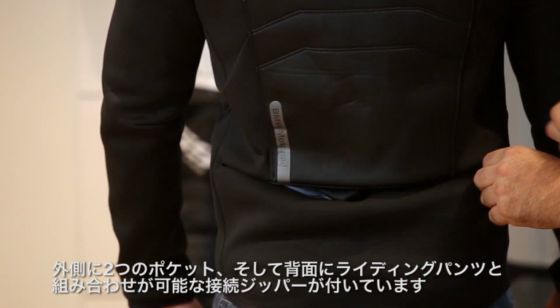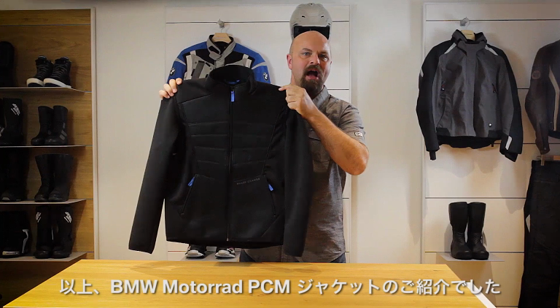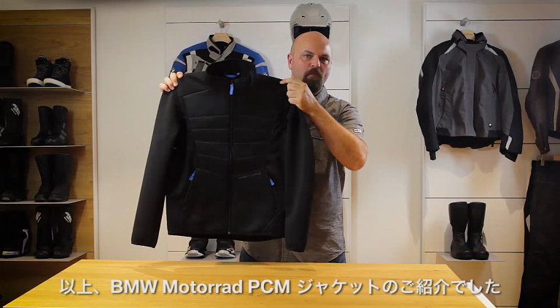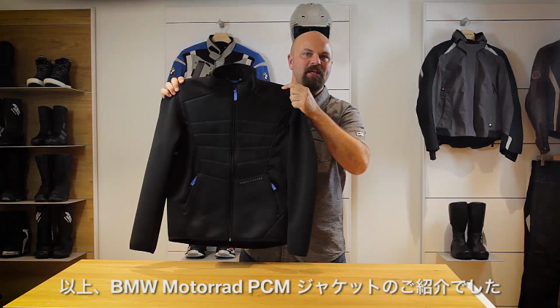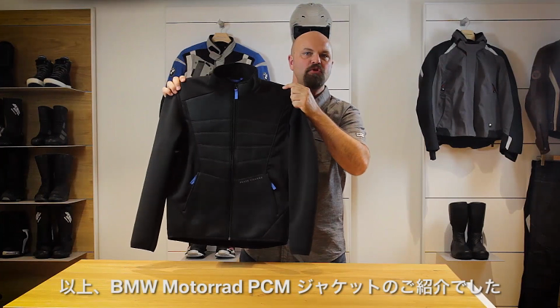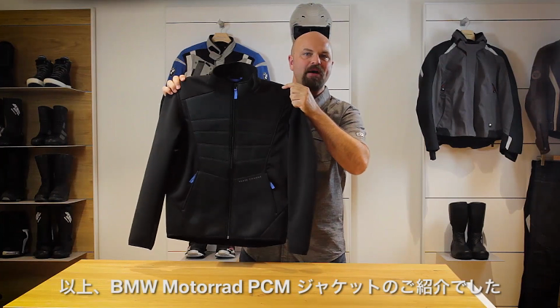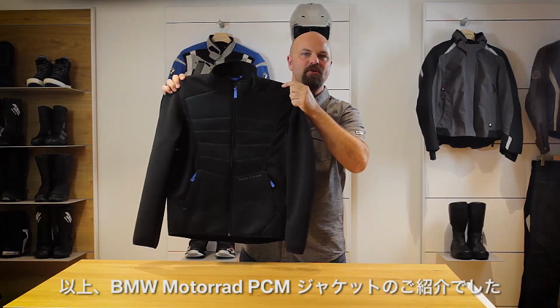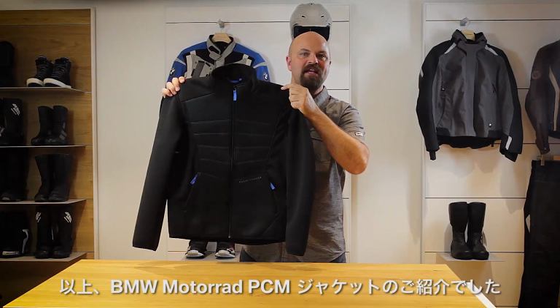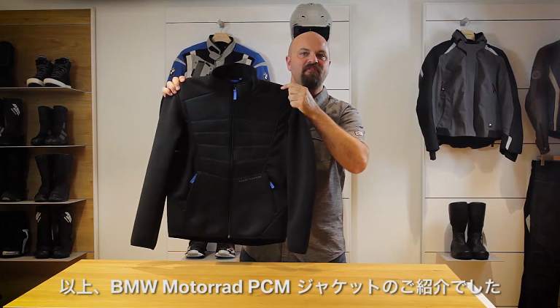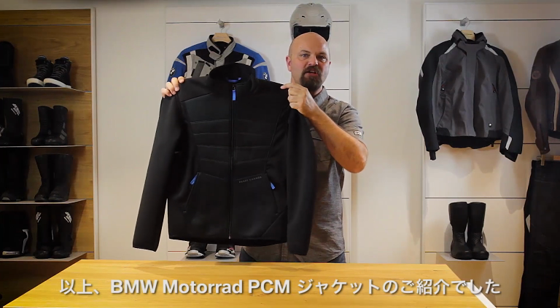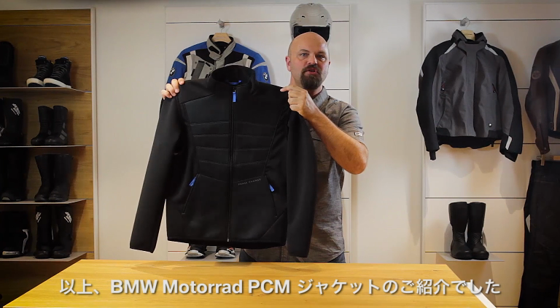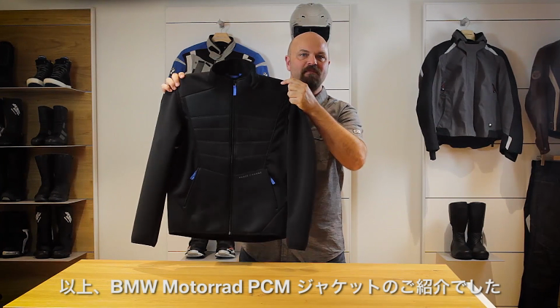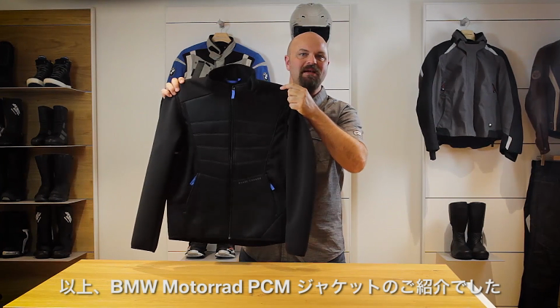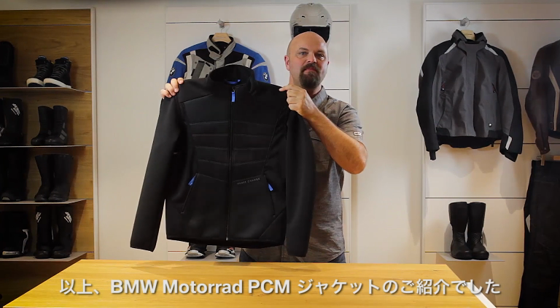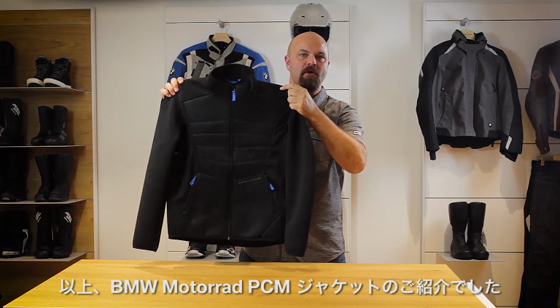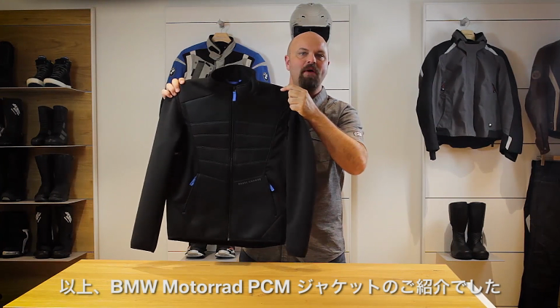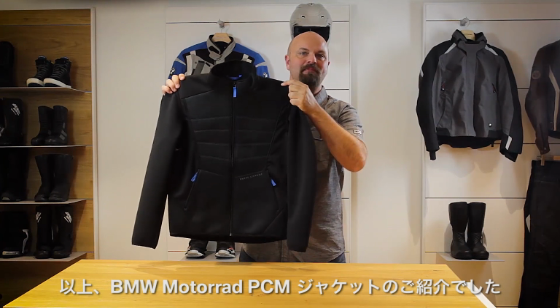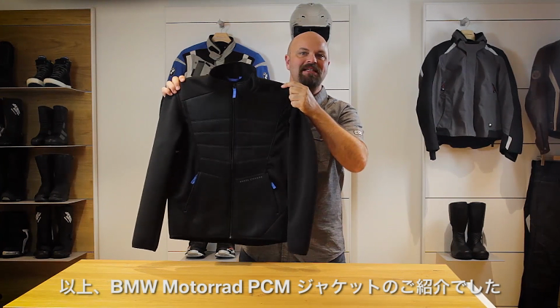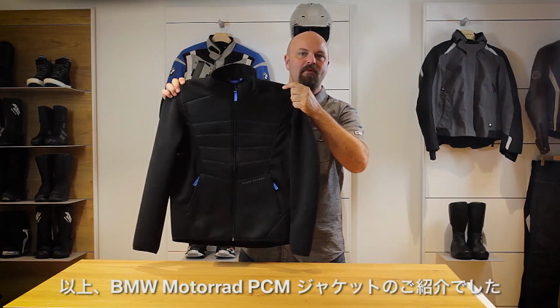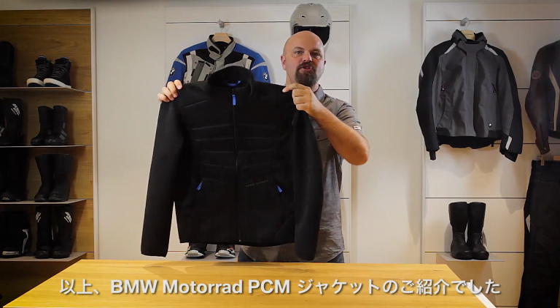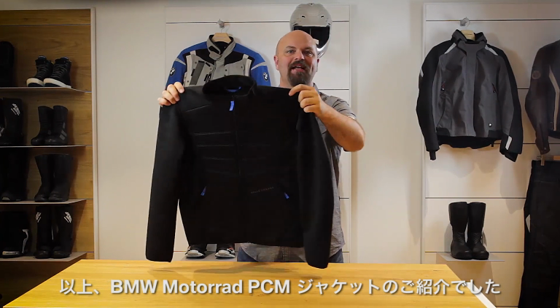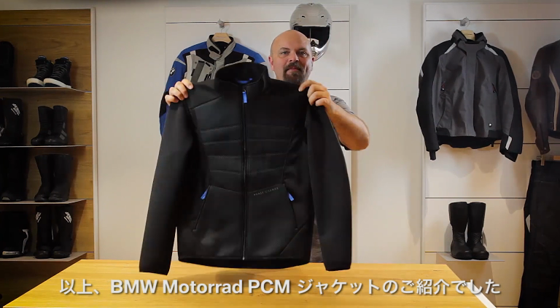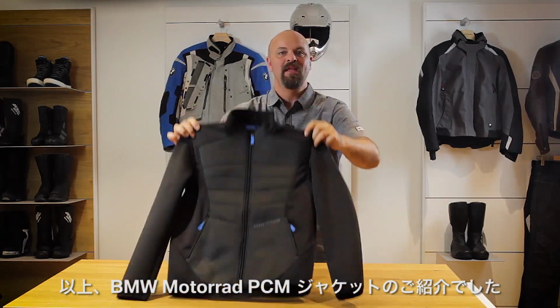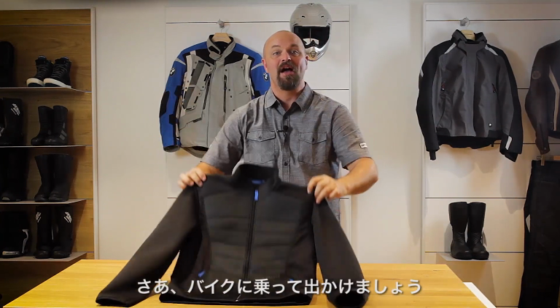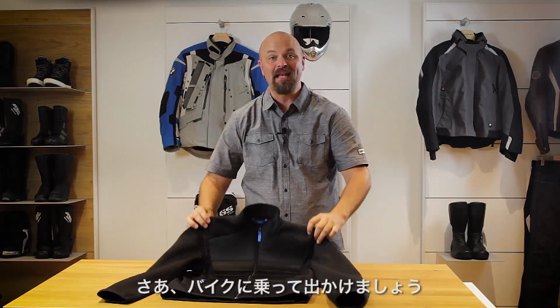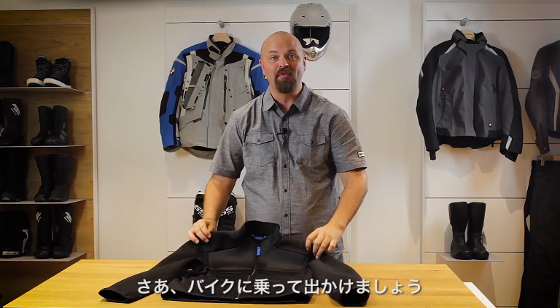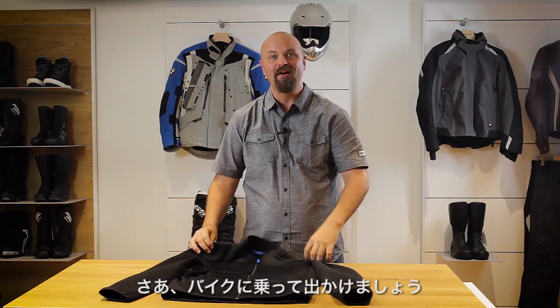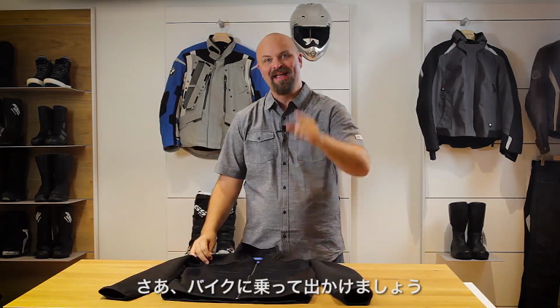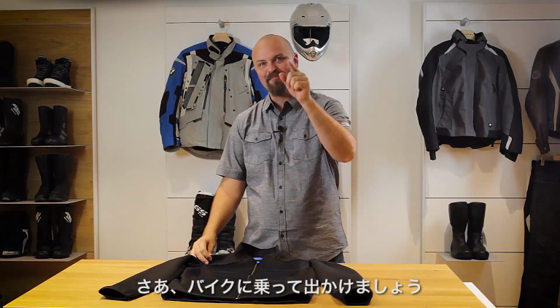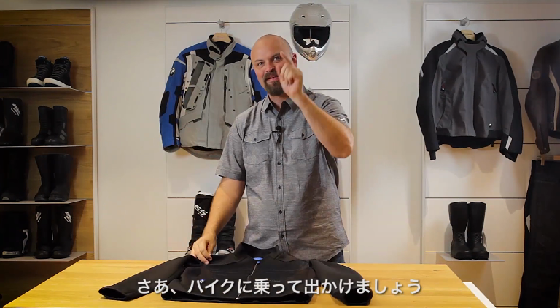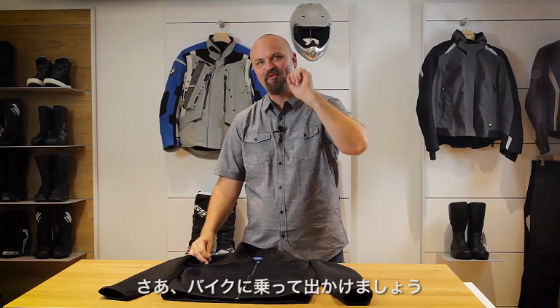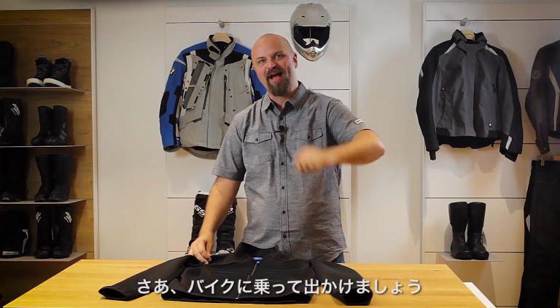I hope this helps you better understand the features of the BMW Motorrad PCM Ride Jacket. Now get out there and make life a ride.